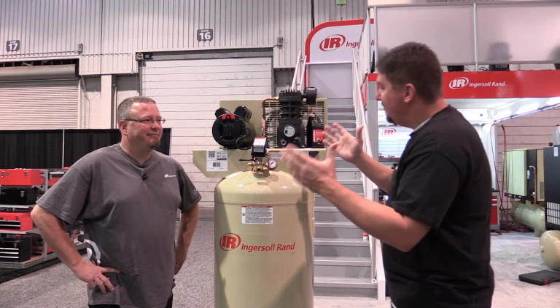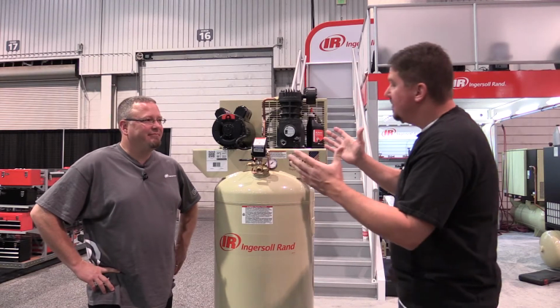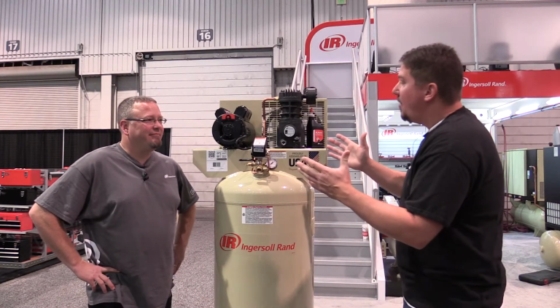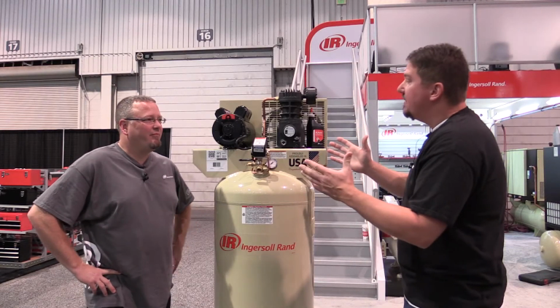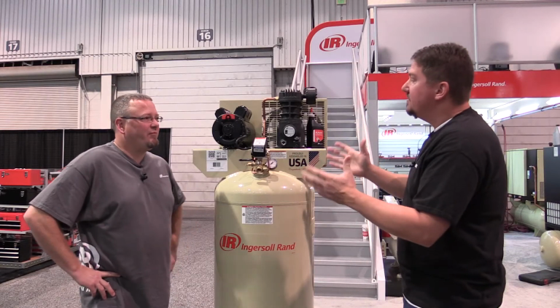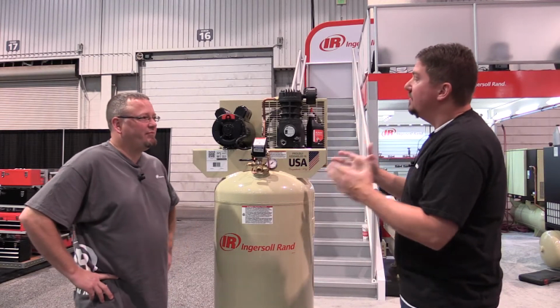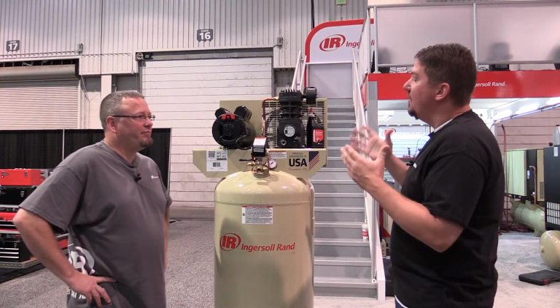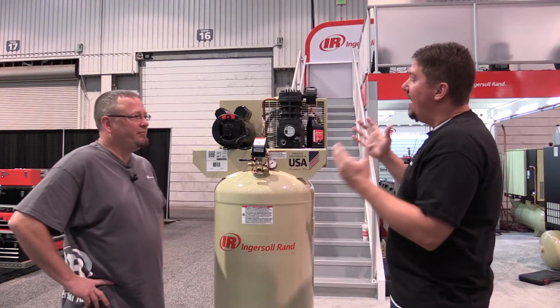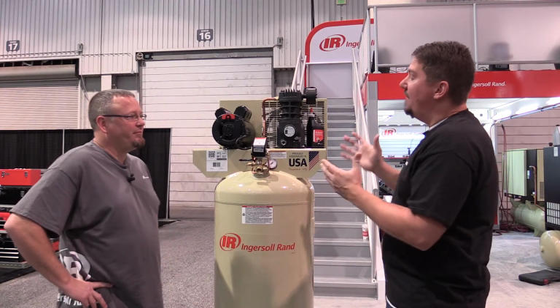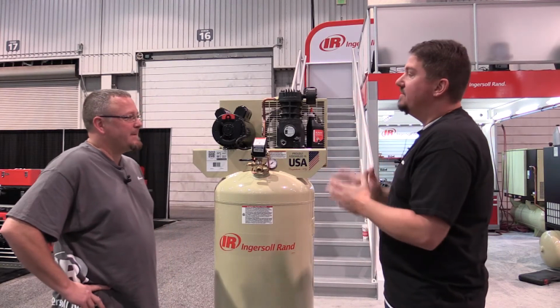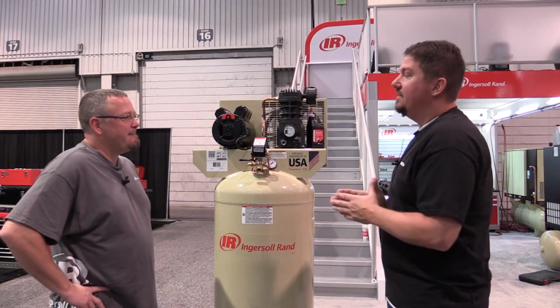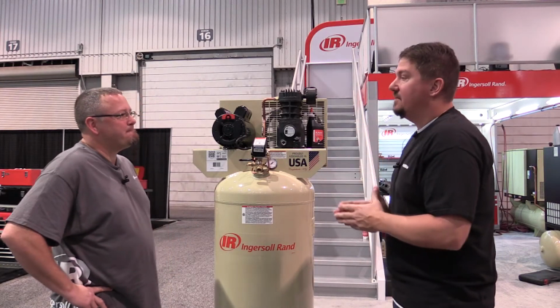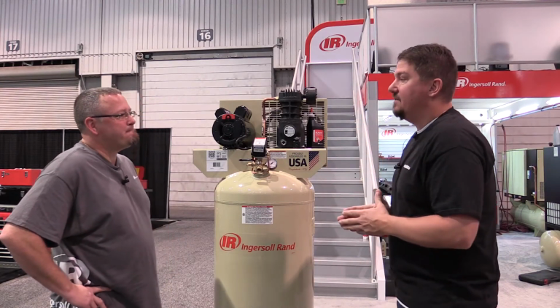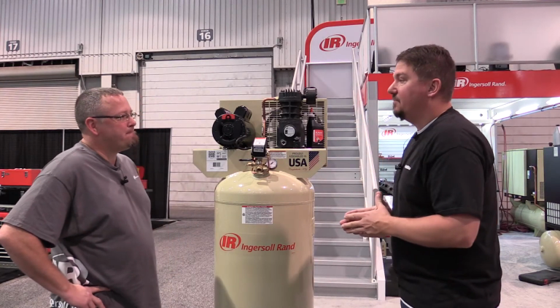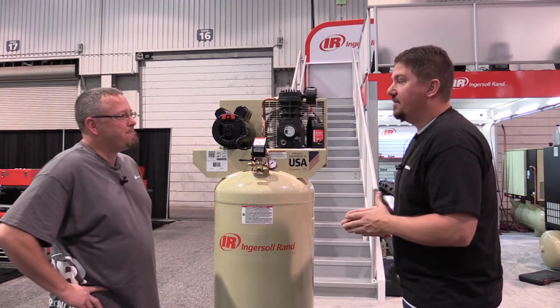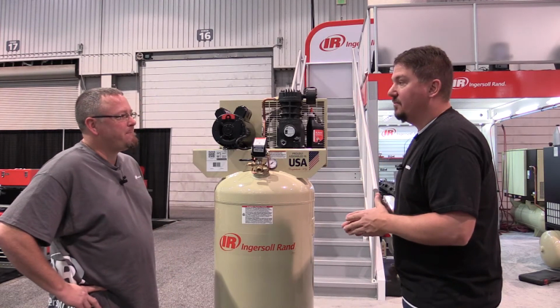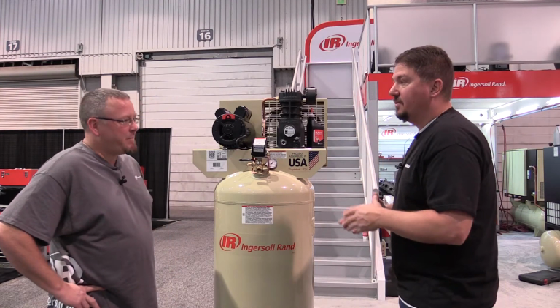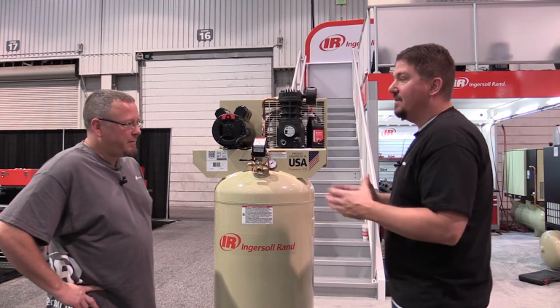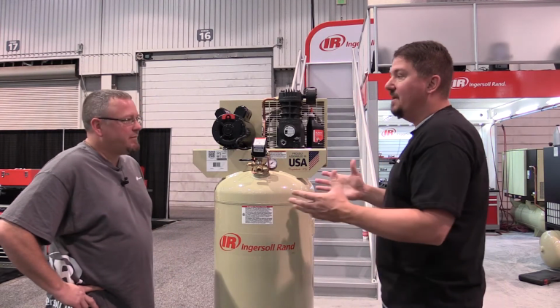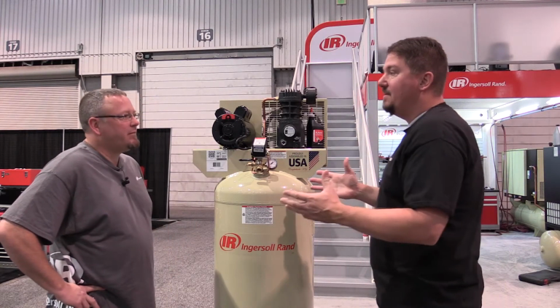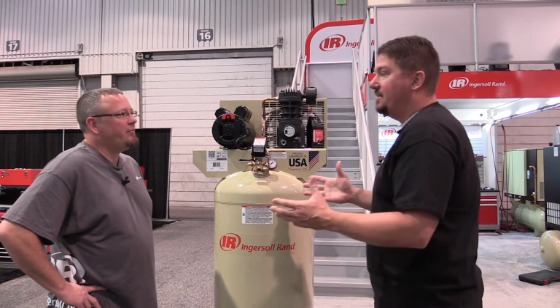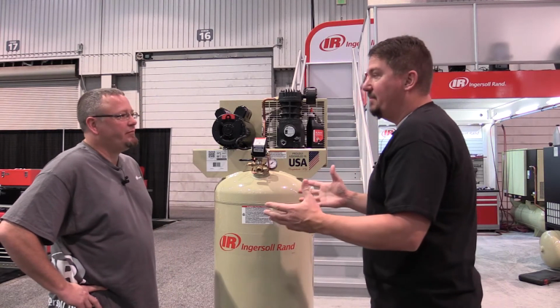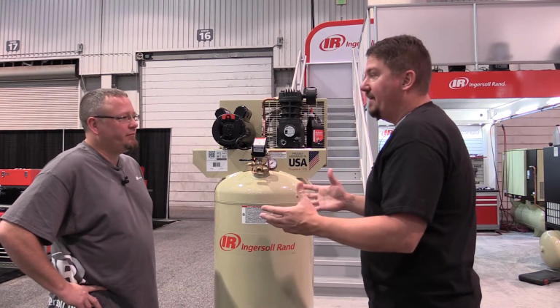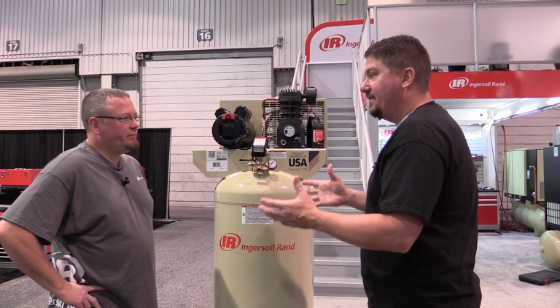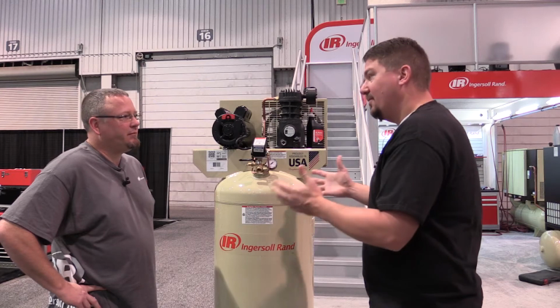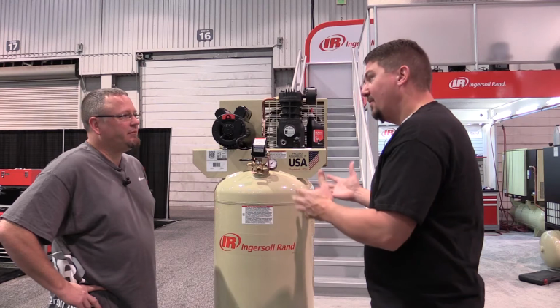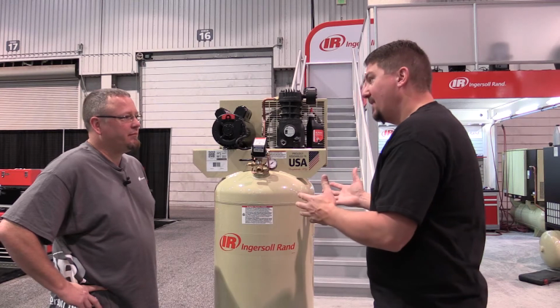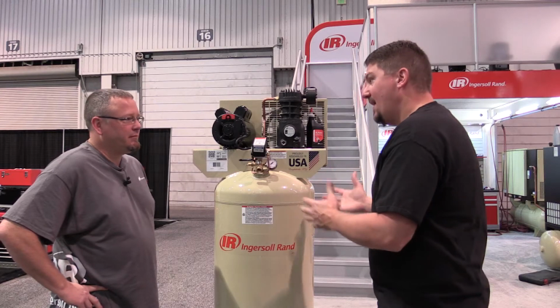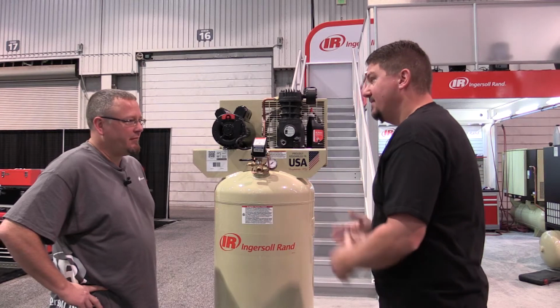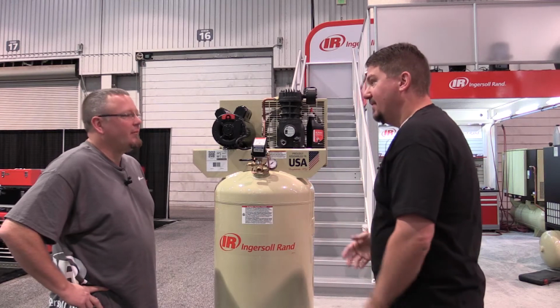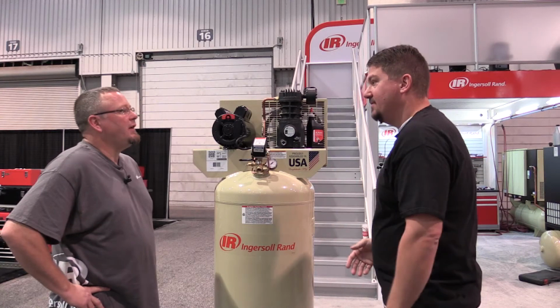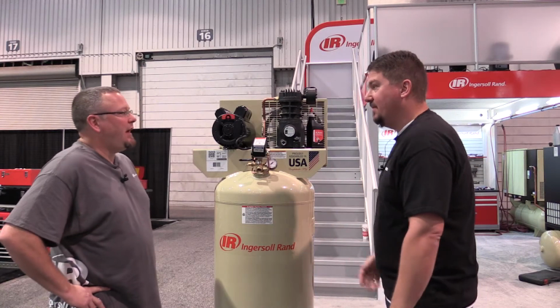Can you just walk us through how a single stage compressor works and maybe some of the benefits or the cons for this unit?